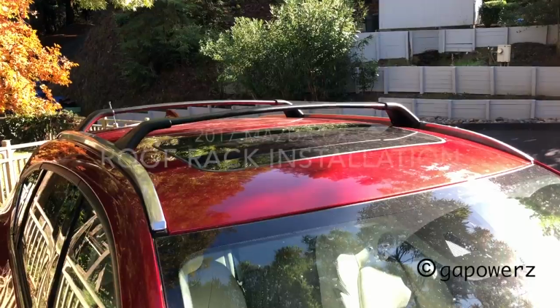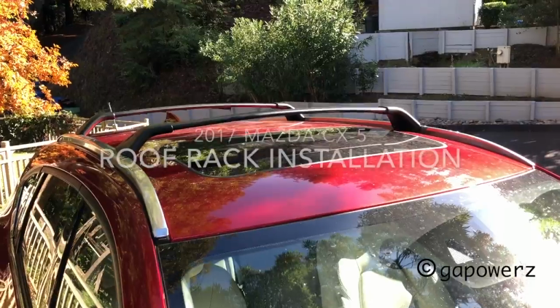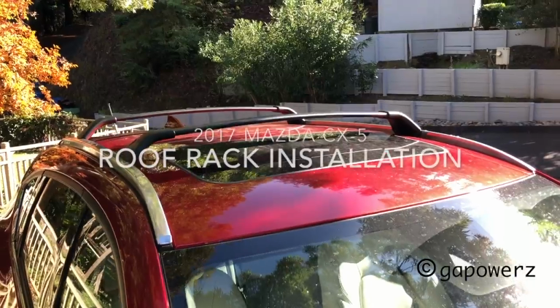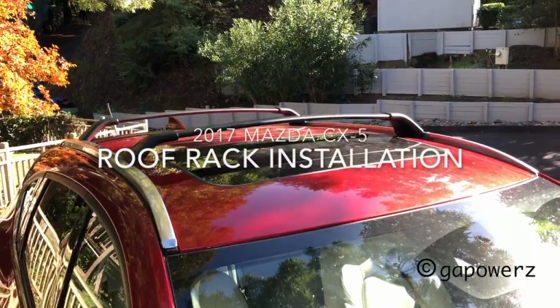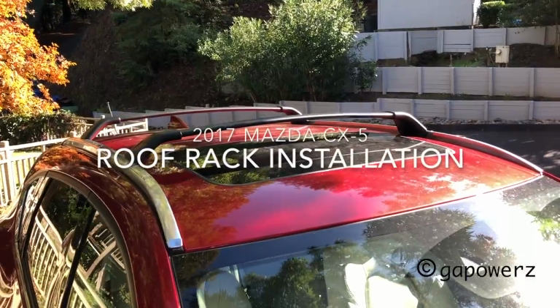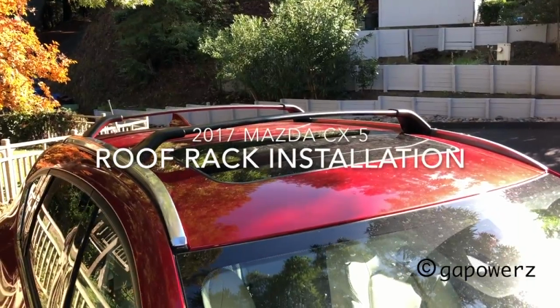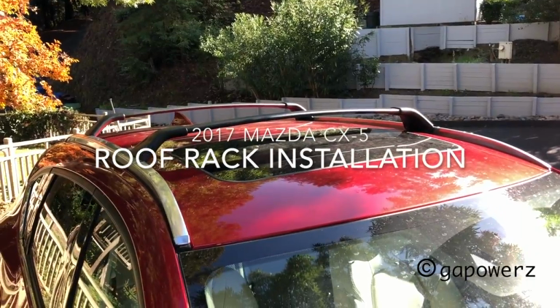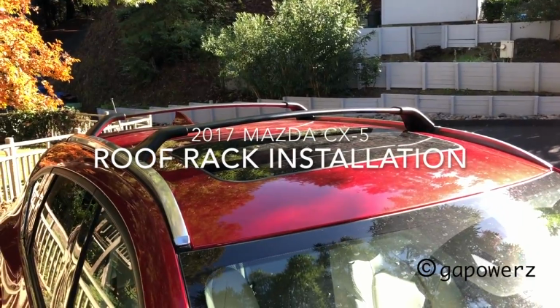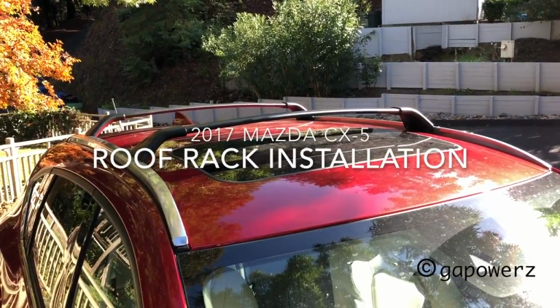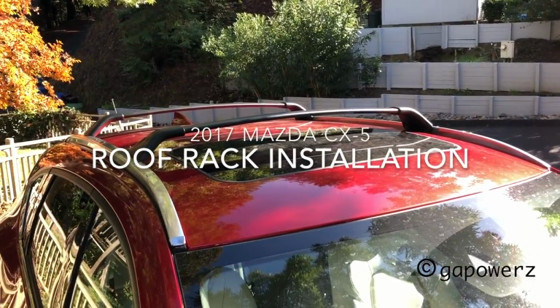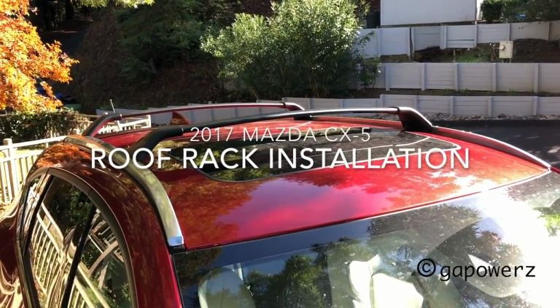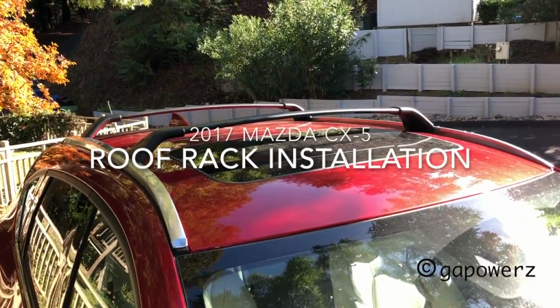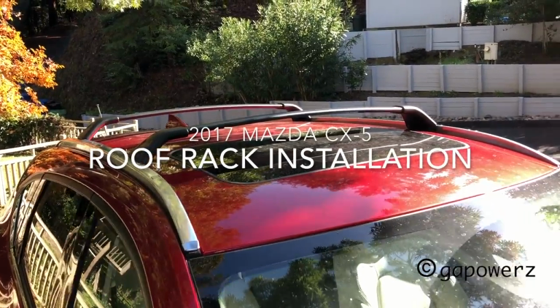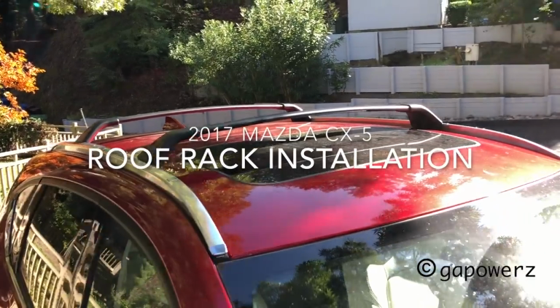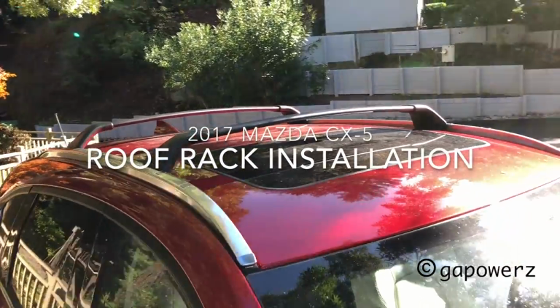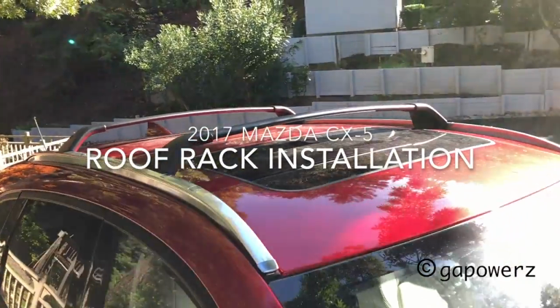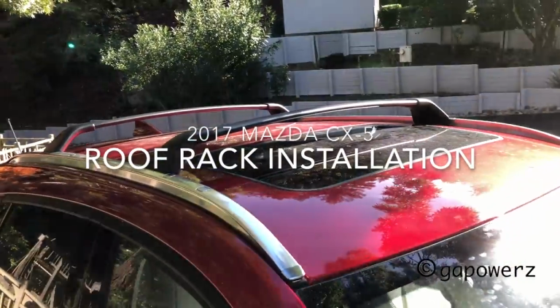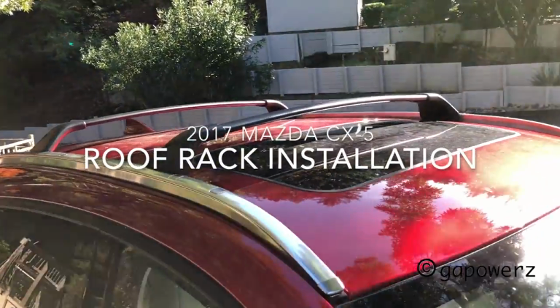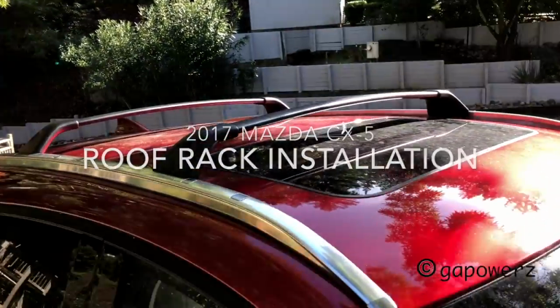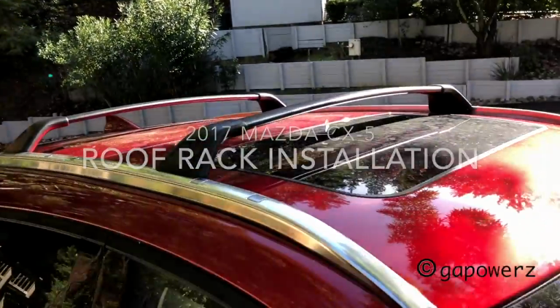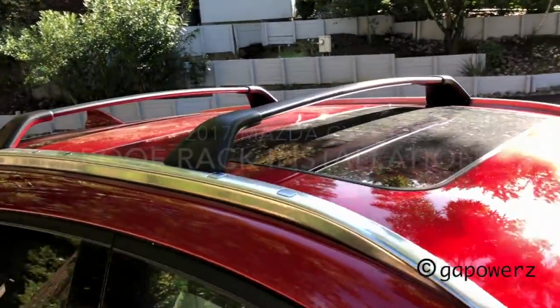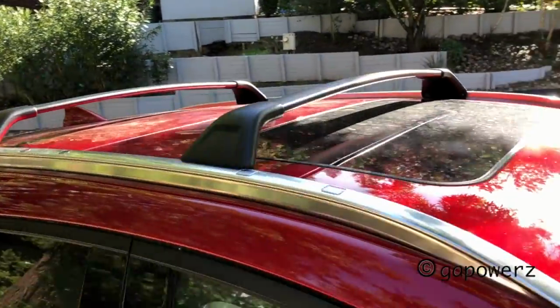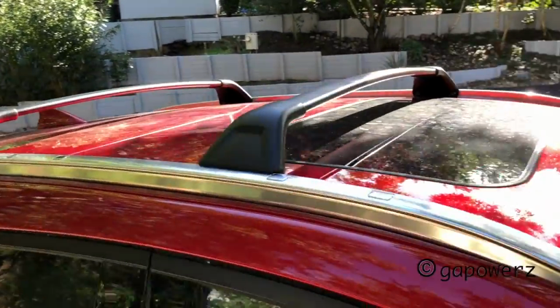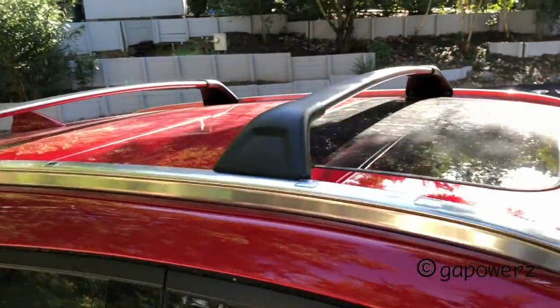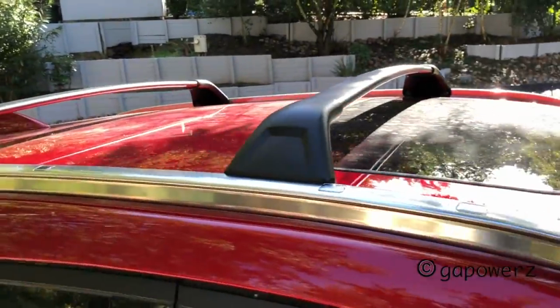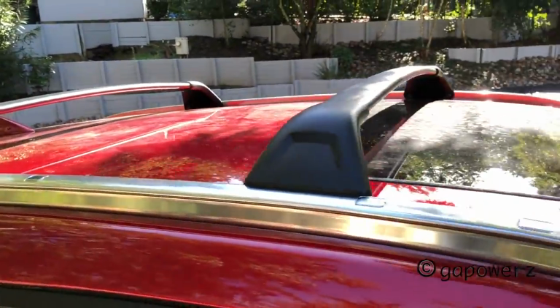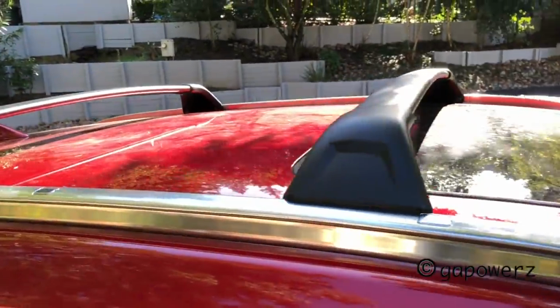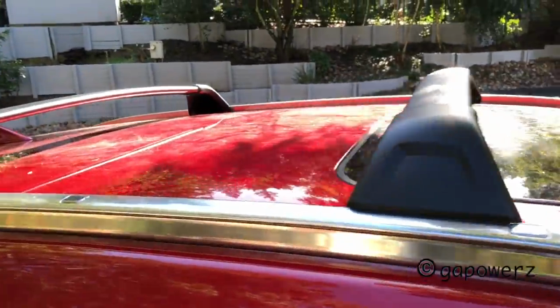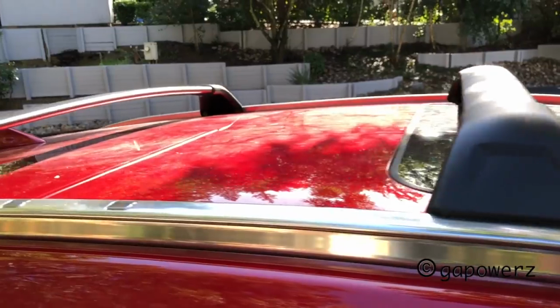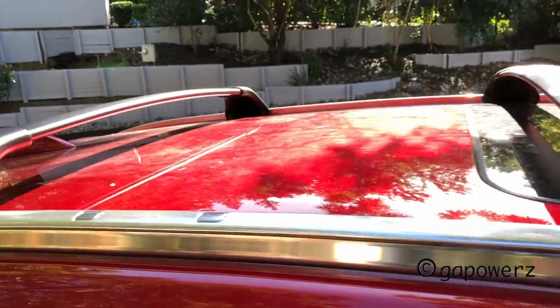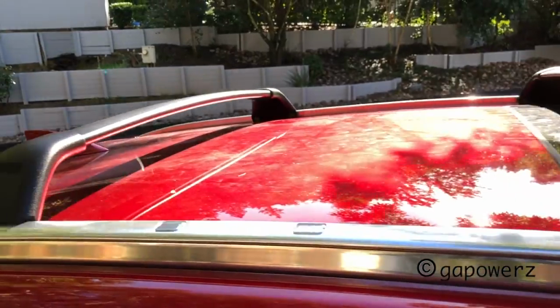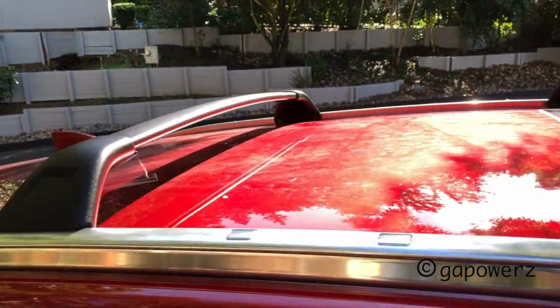Mazda has changed their roof rack design for 2017, so I'm going to show you how that works.